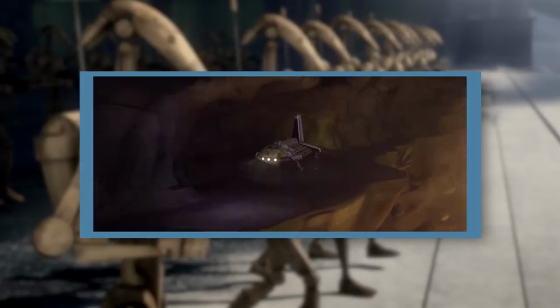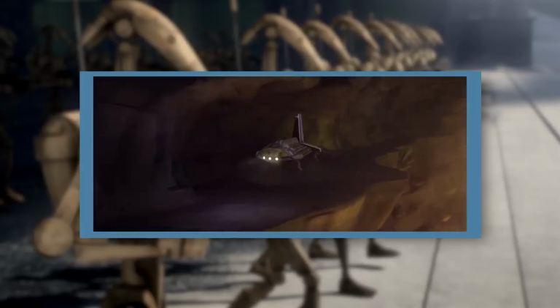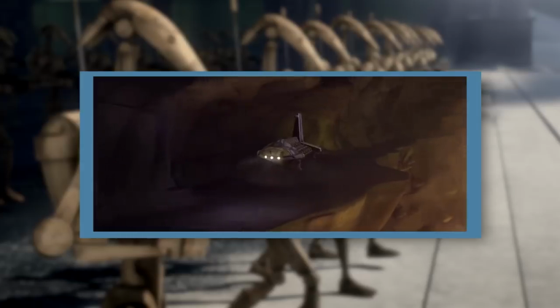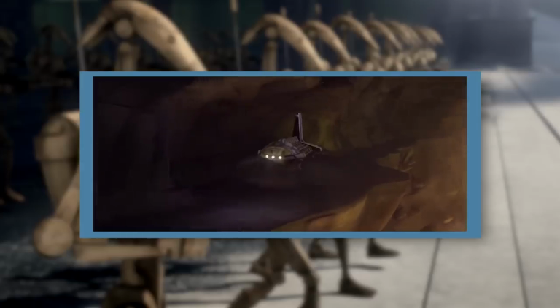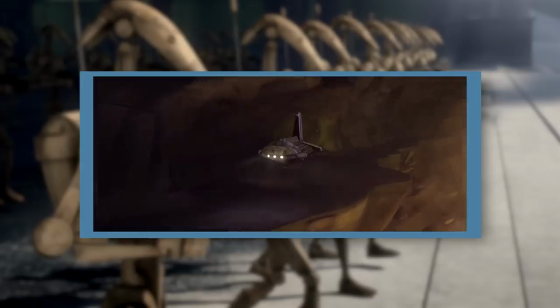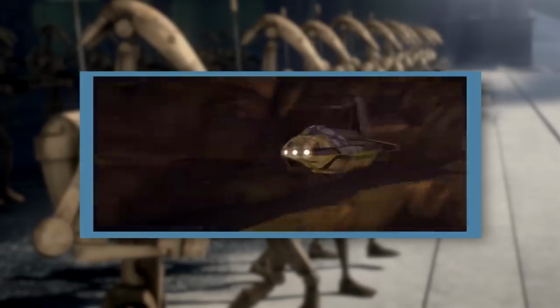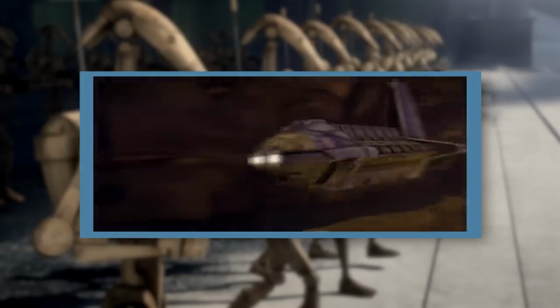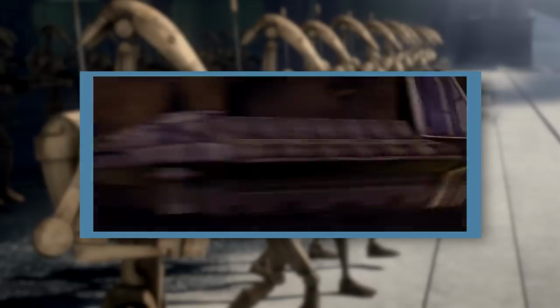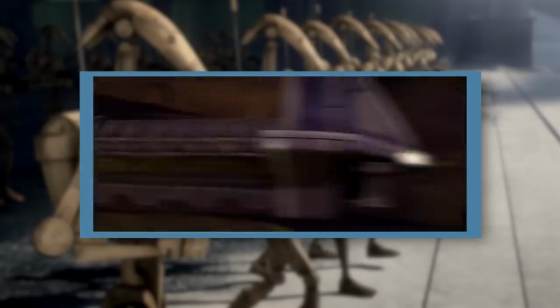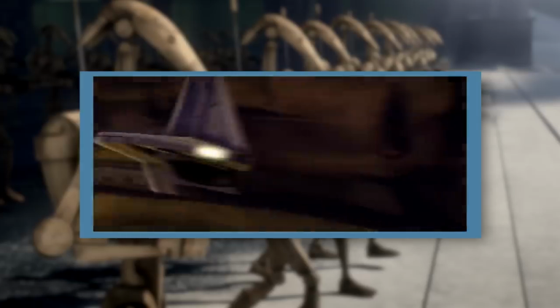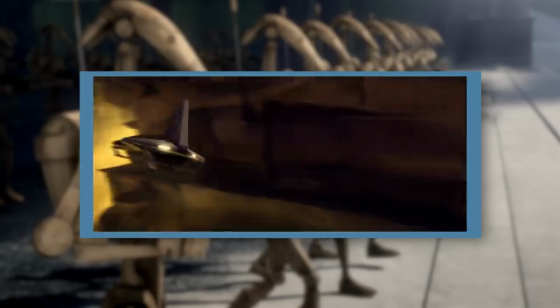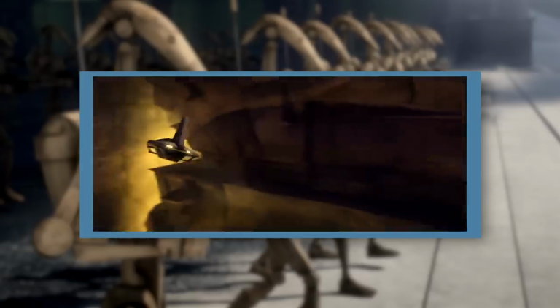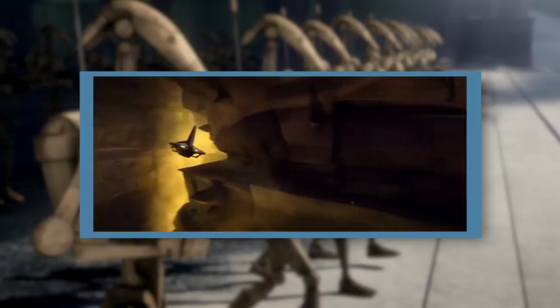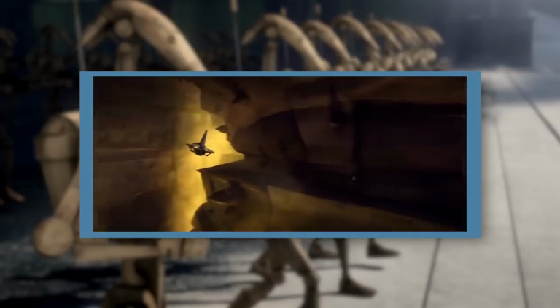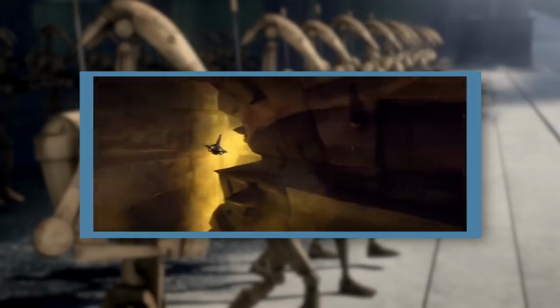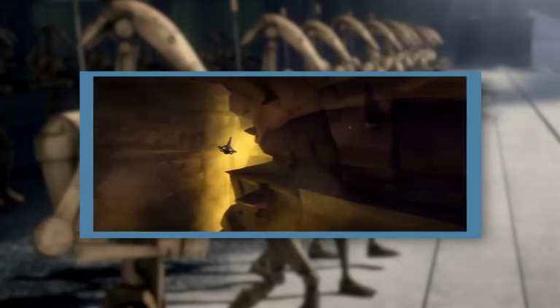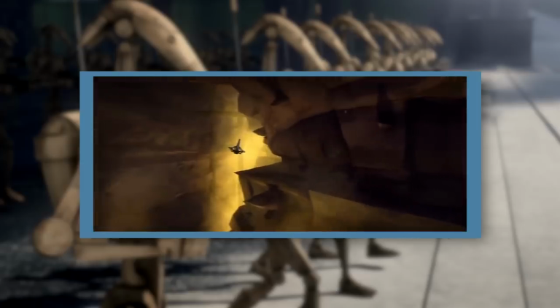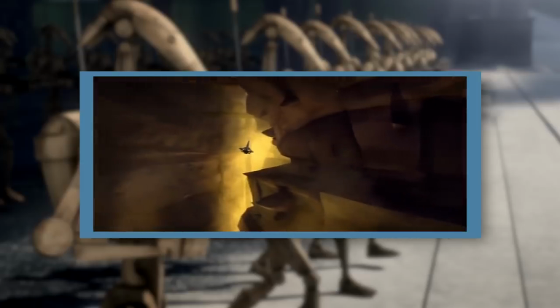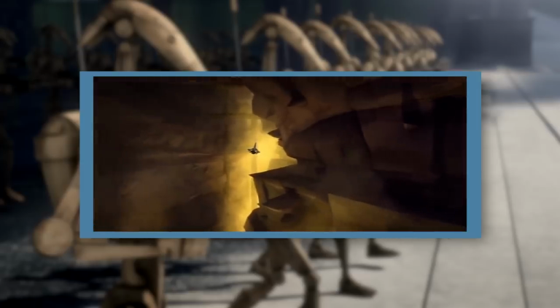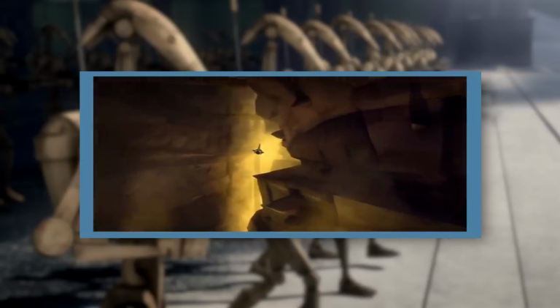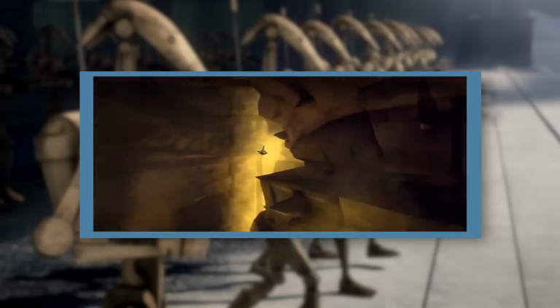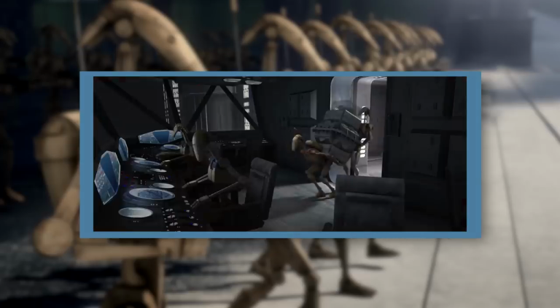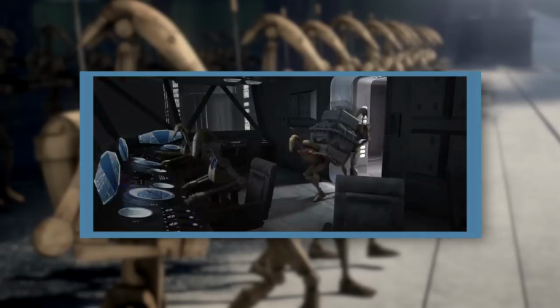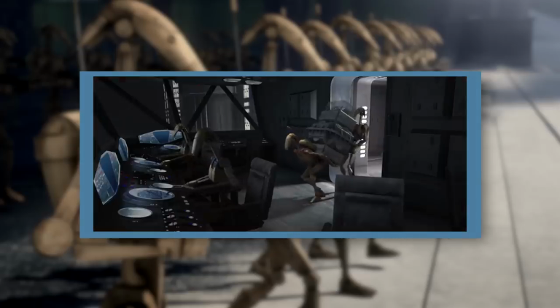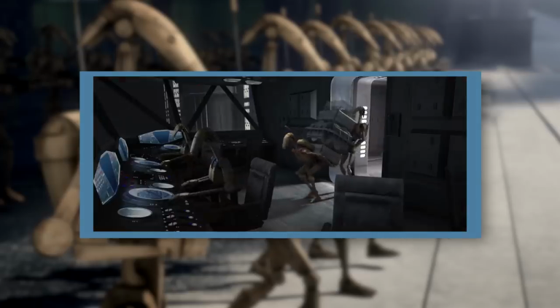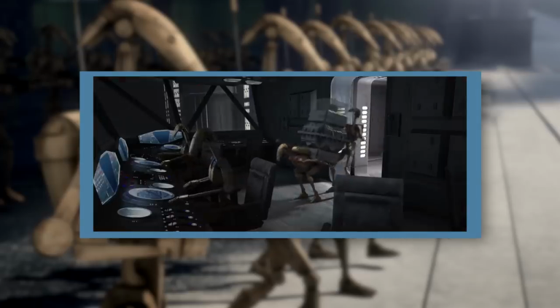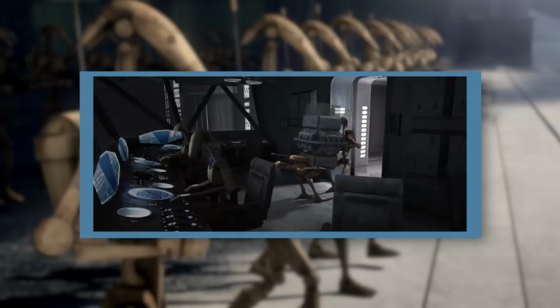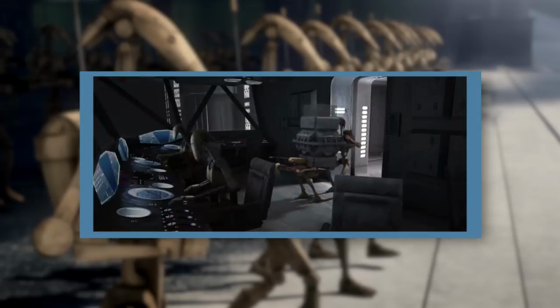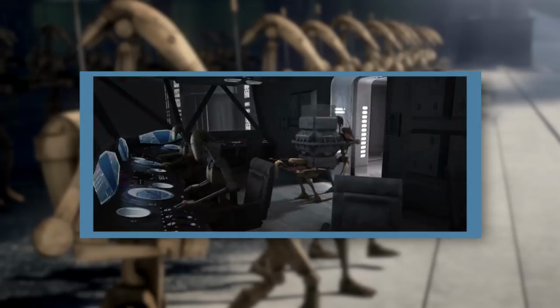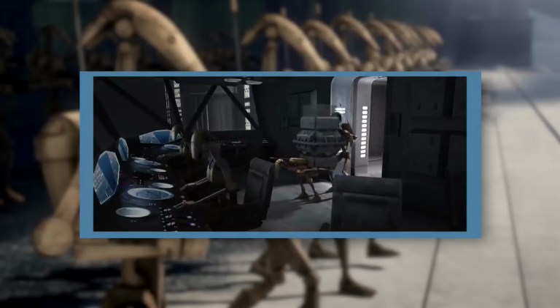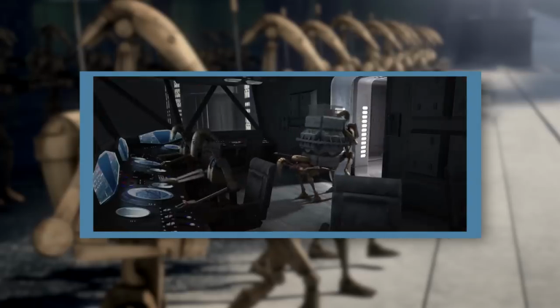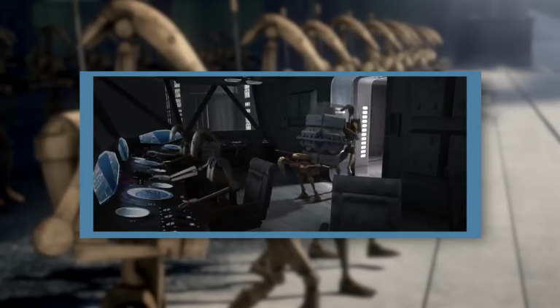Those that did largely used SE-14 blaster pistols instead of E-5 blaster rifles. Additionally, pilot units weren't equipped with signal booster backpacks, as they simply weren't necessary.